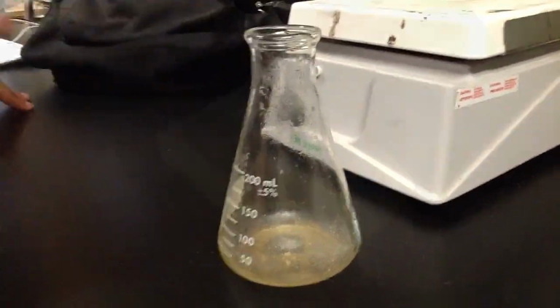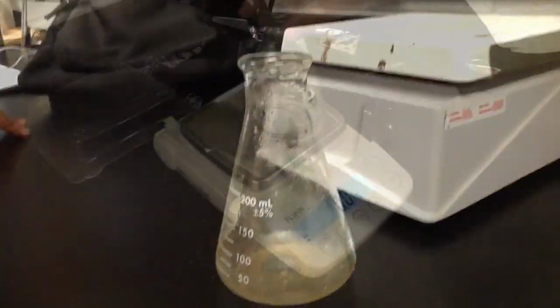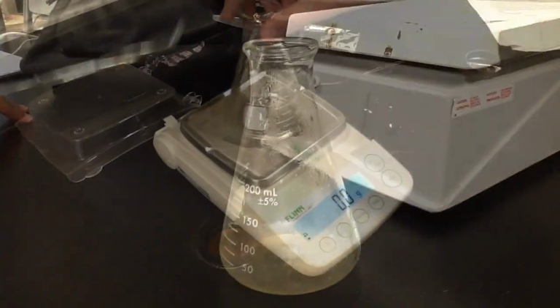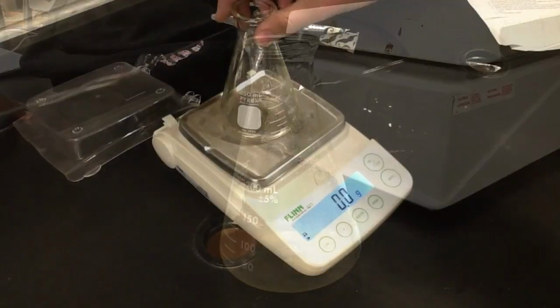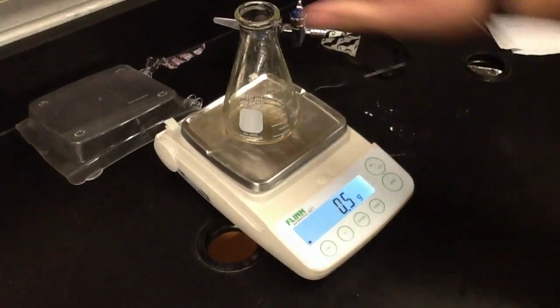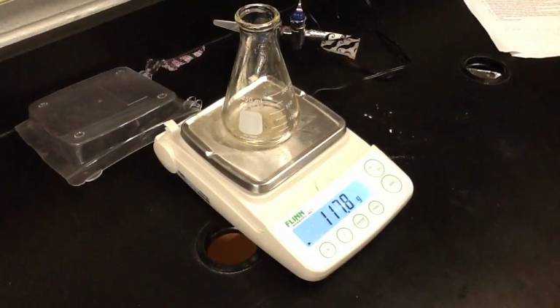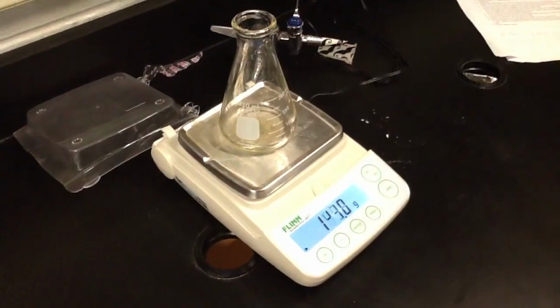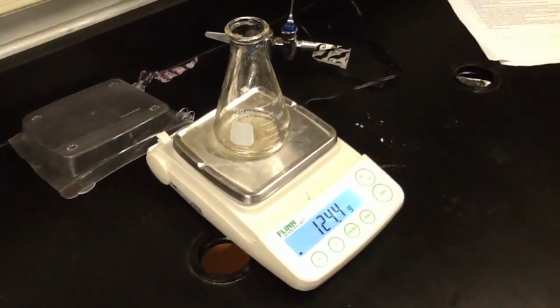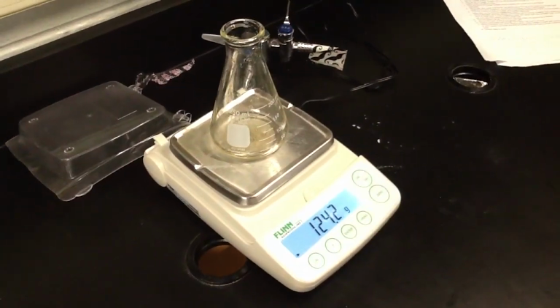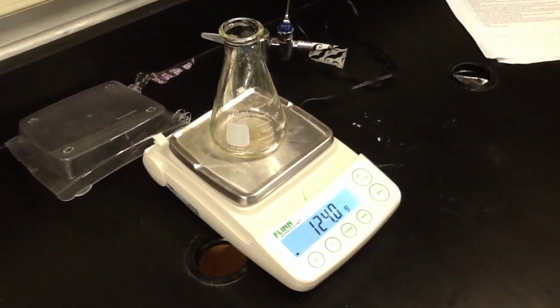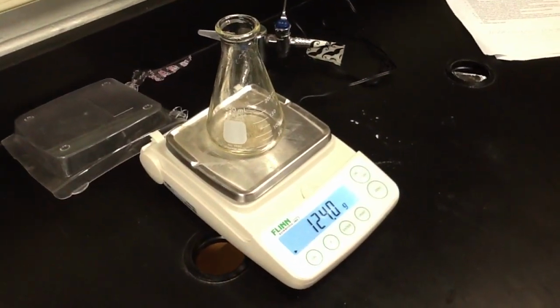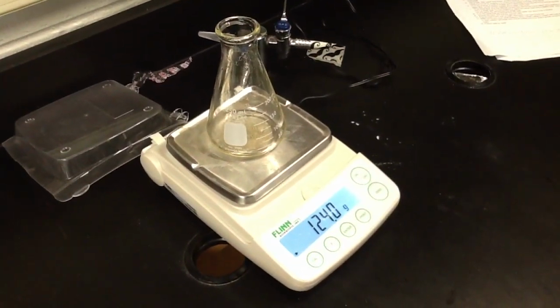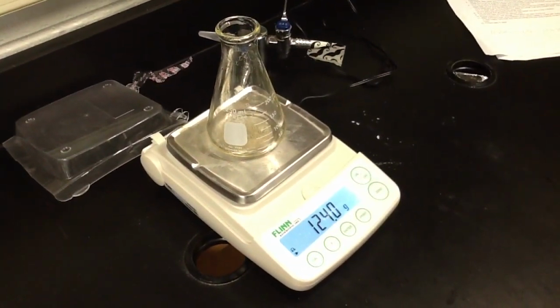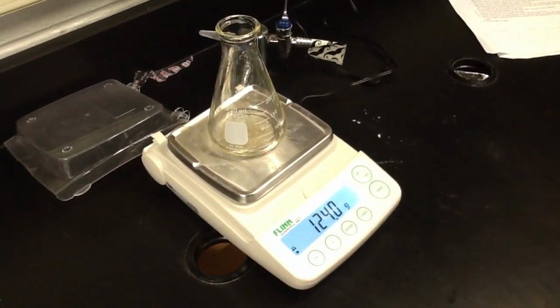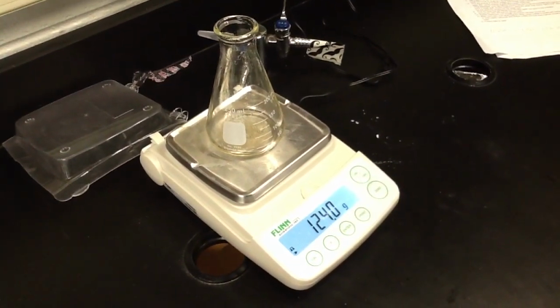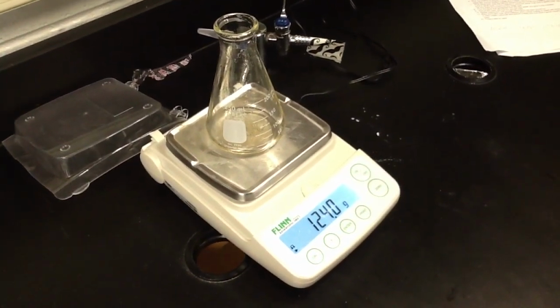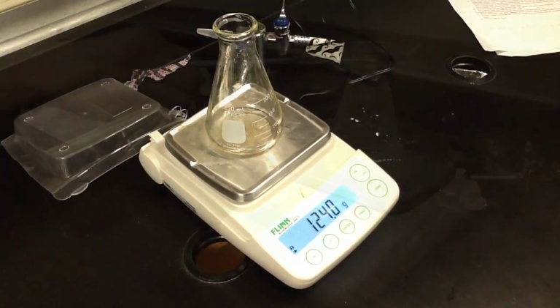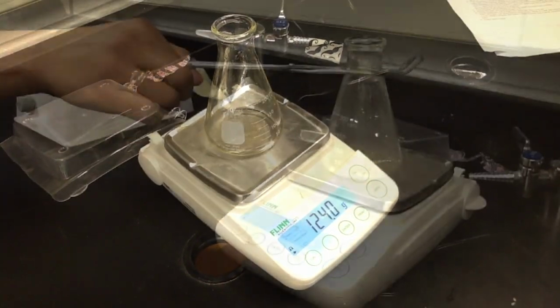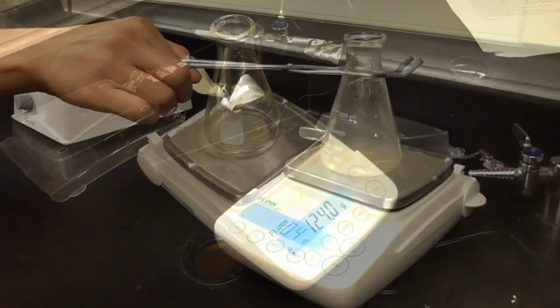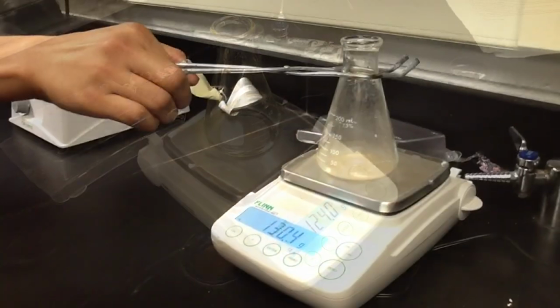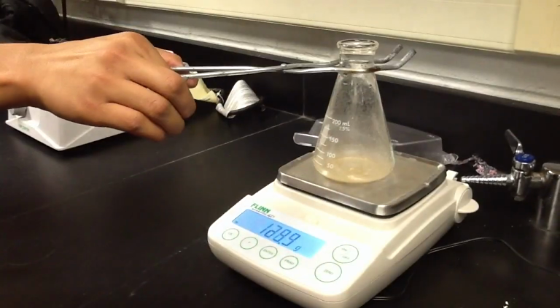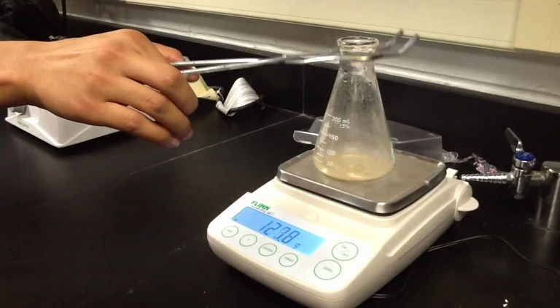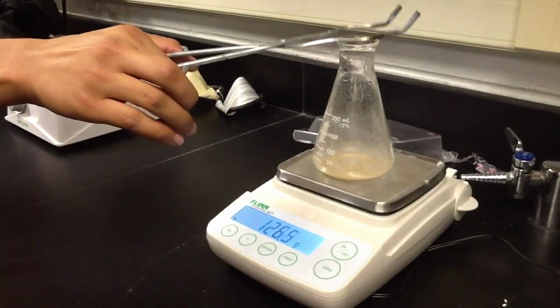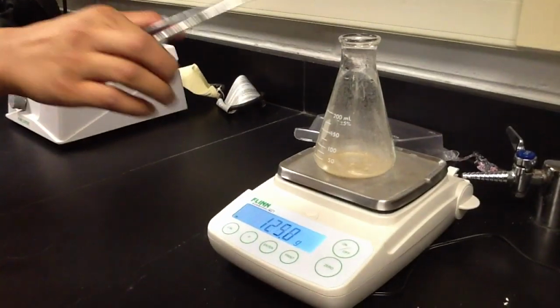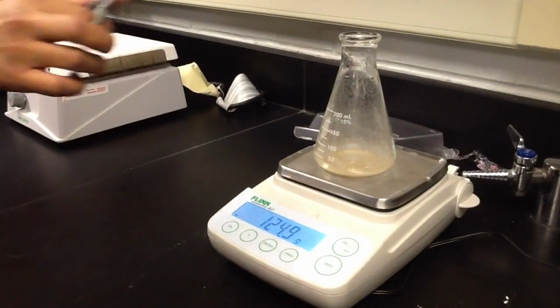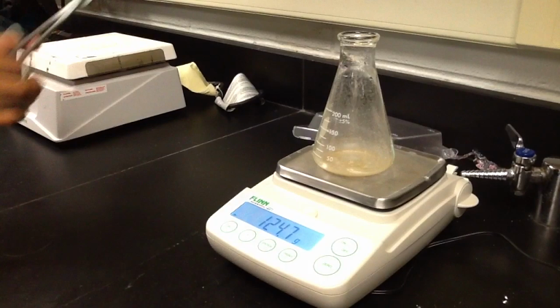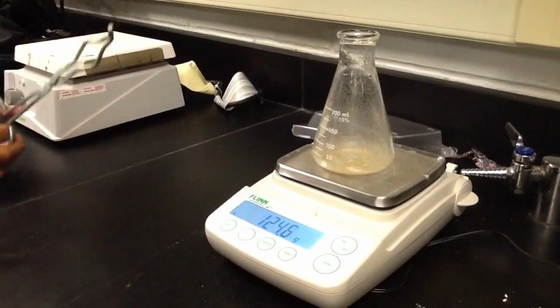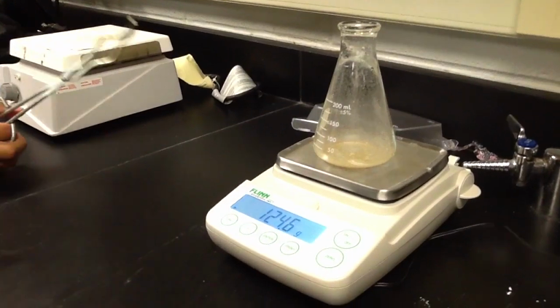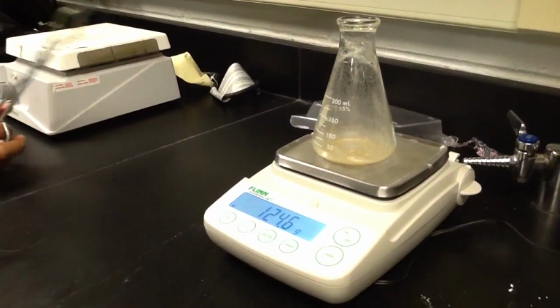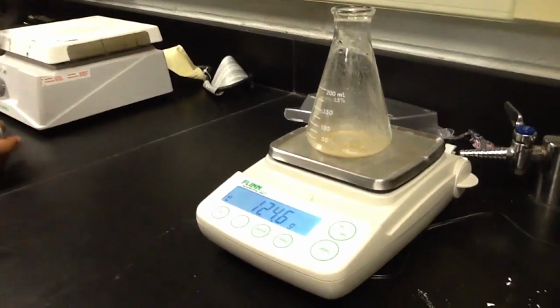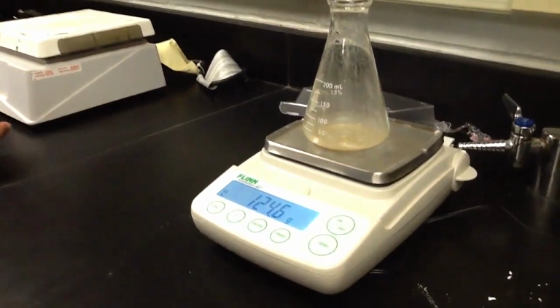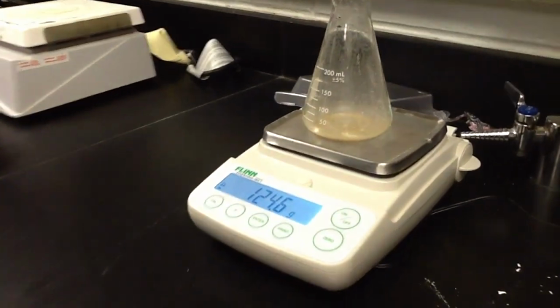To weigh the substance, you can just take the flask that has the product in it and place it over the digital scale, and you will get a weight.